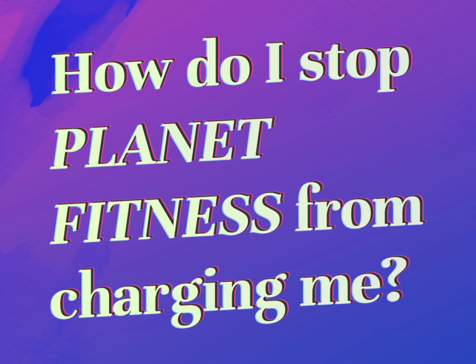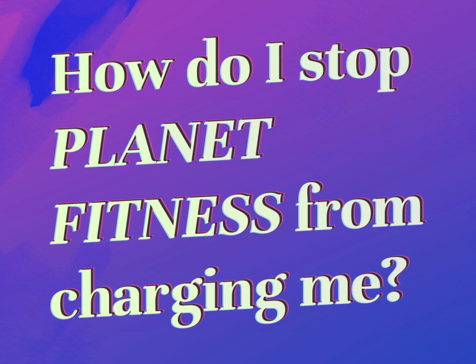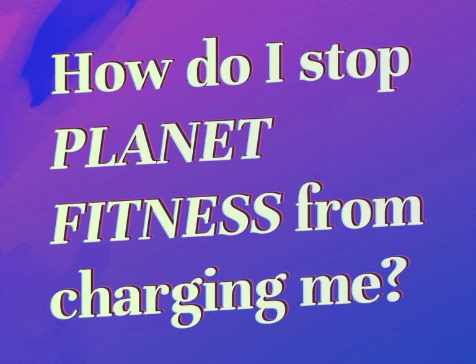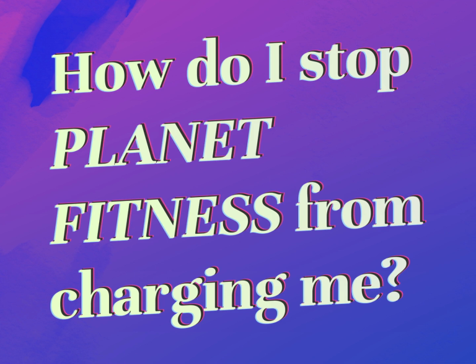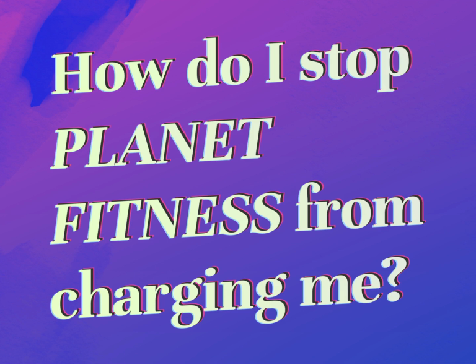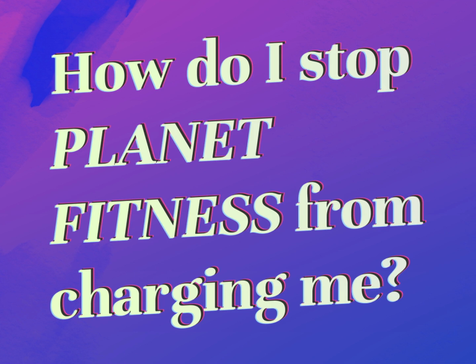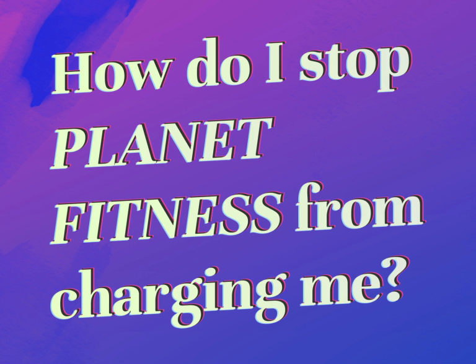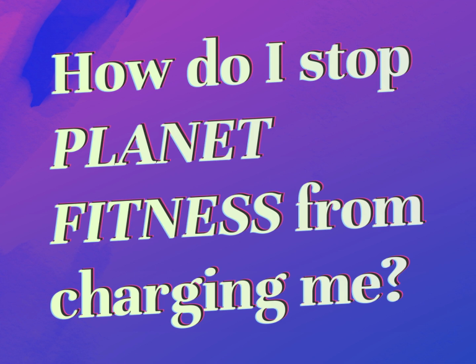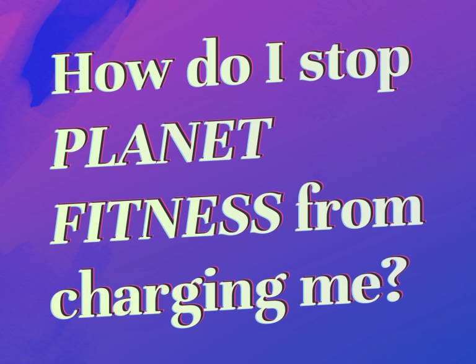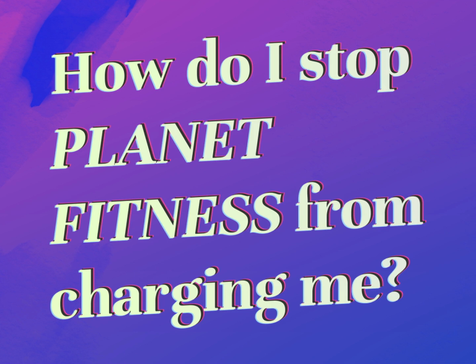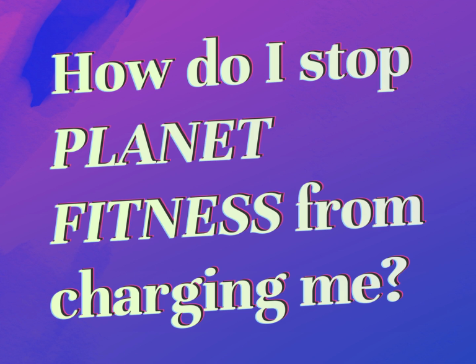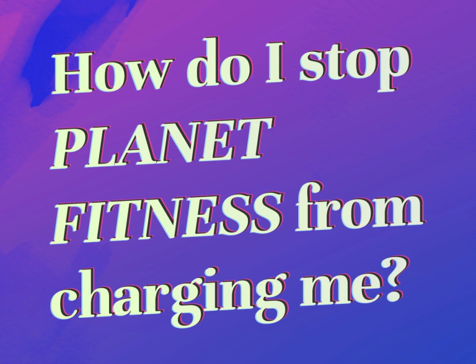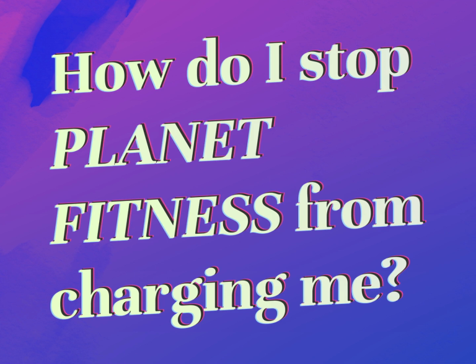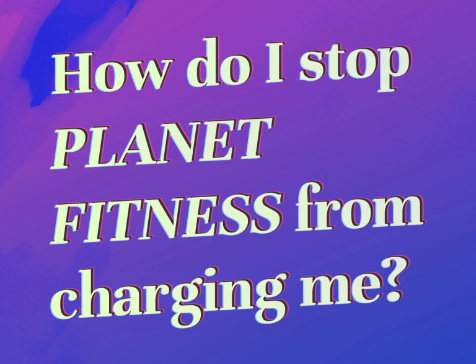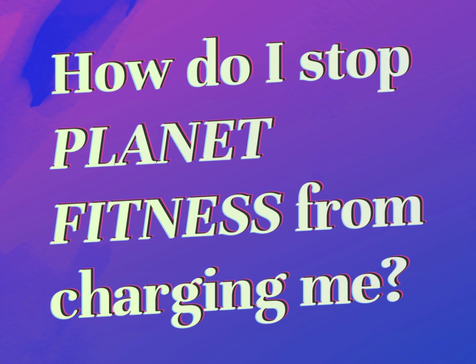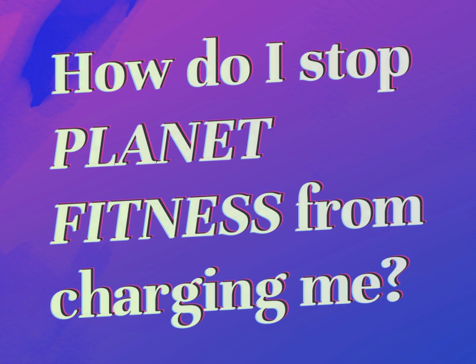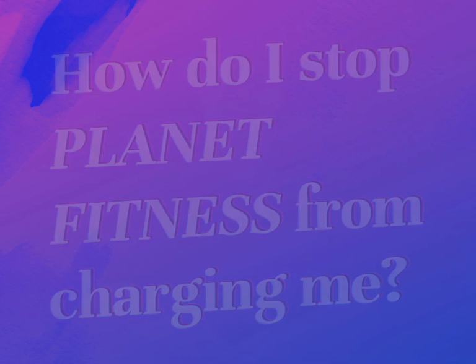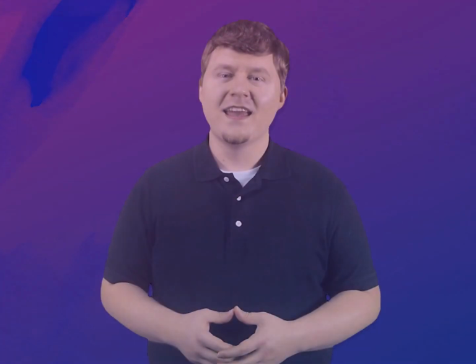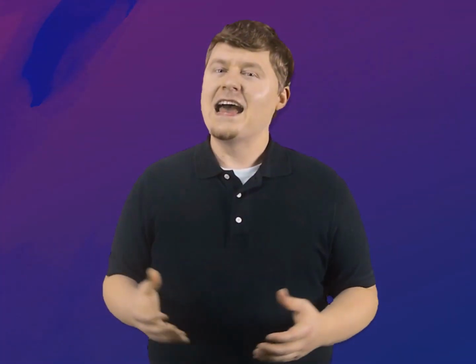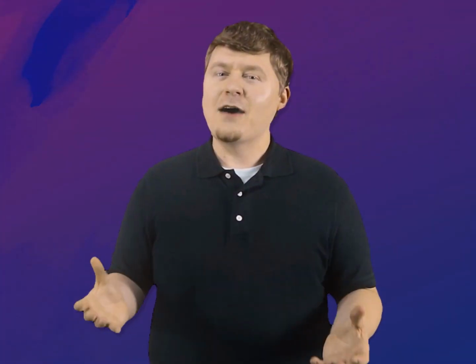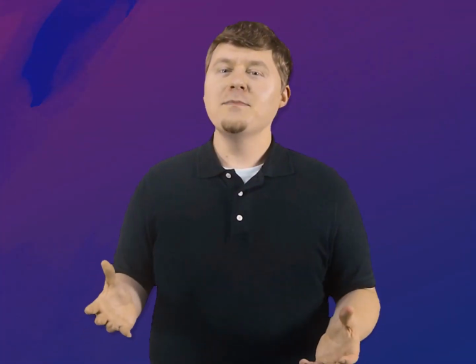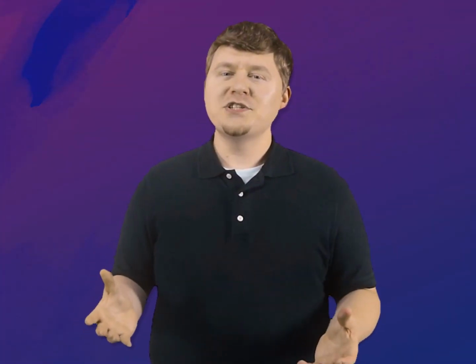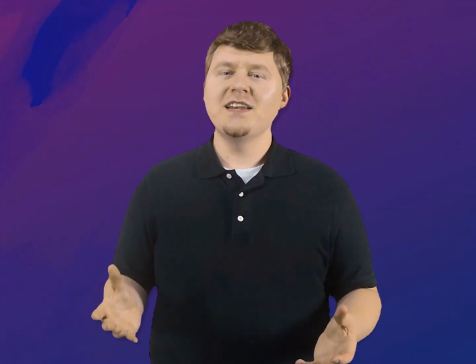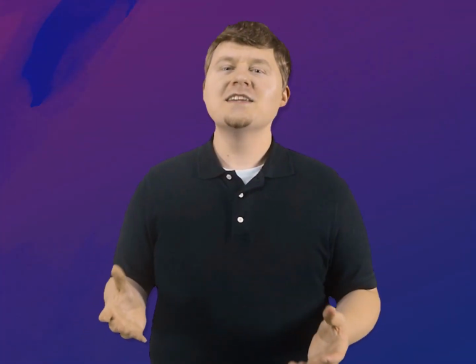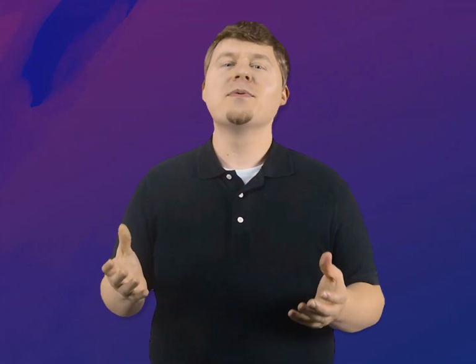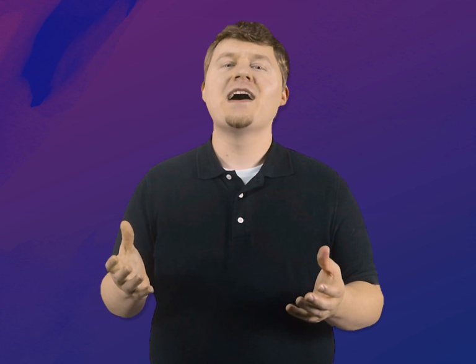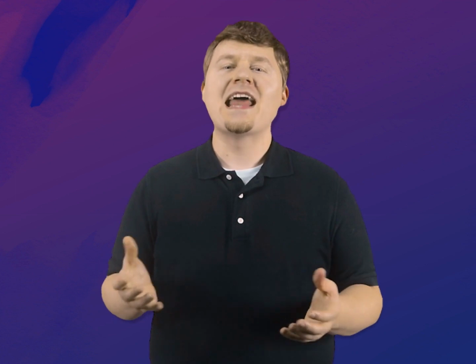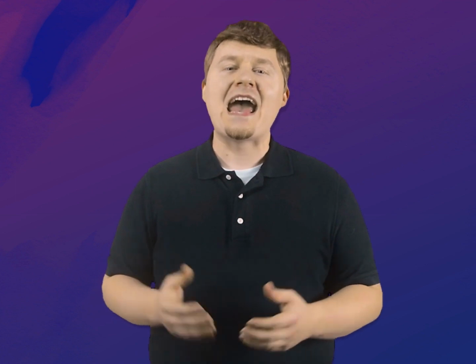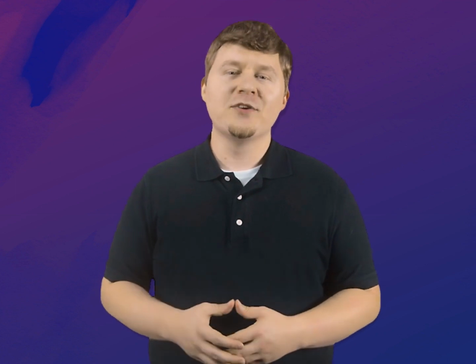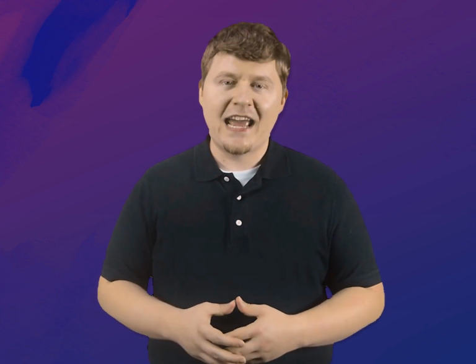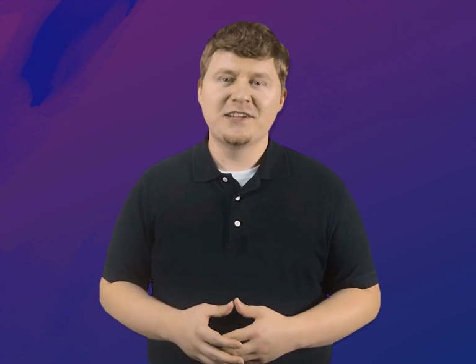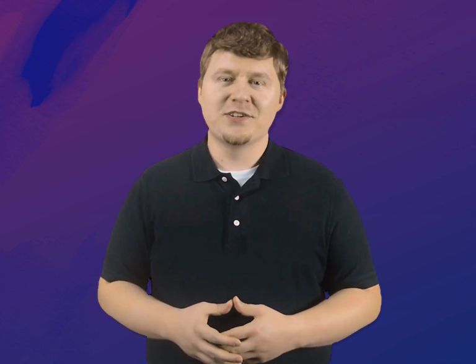How do I stop Planet Fitness from charging me? Our mission is to provide accurate answers.